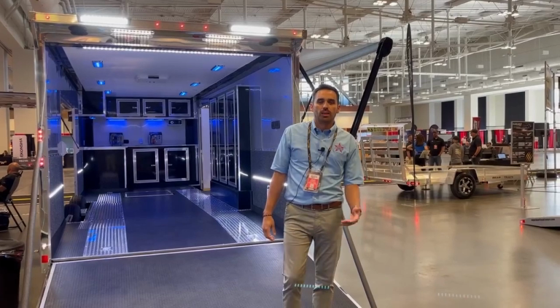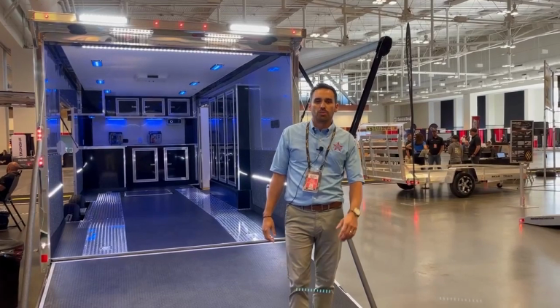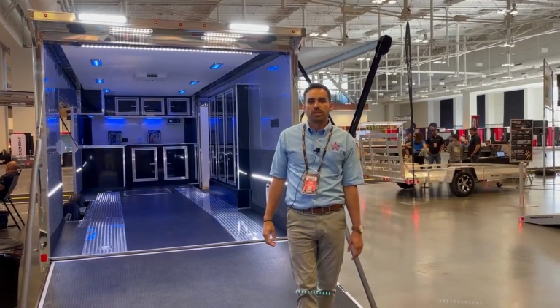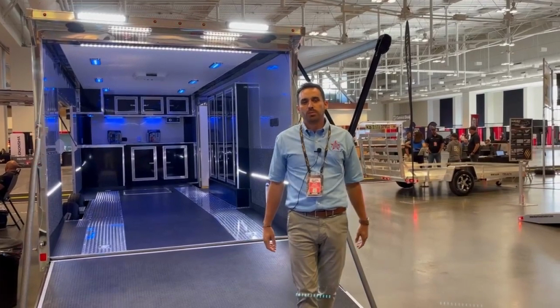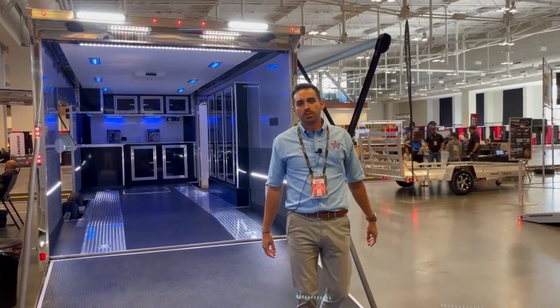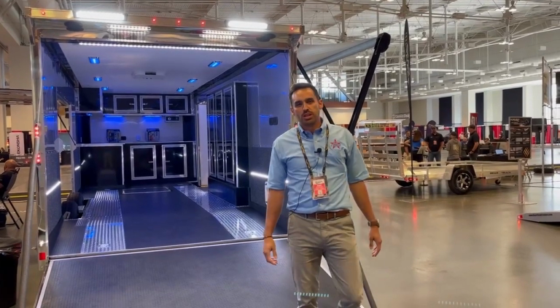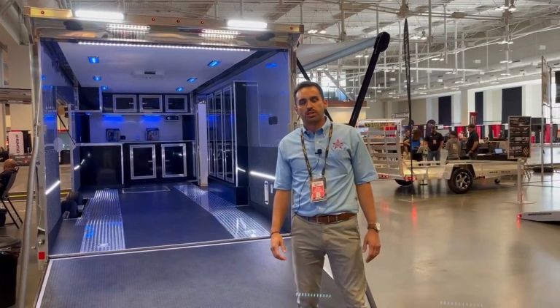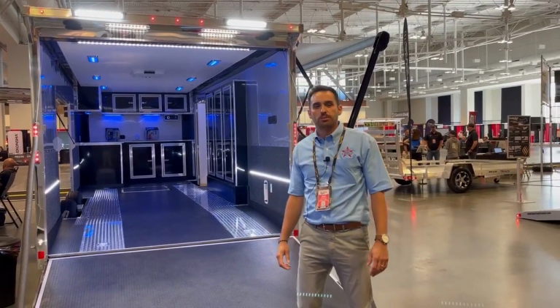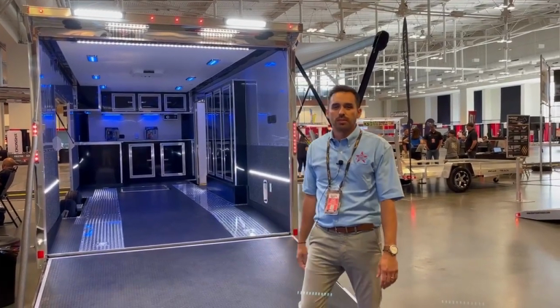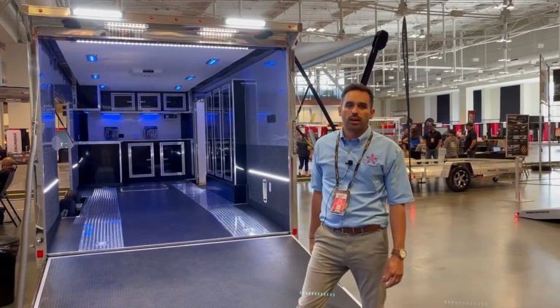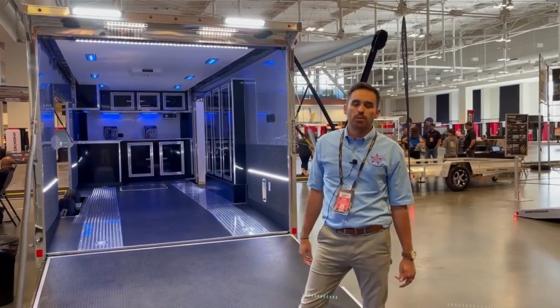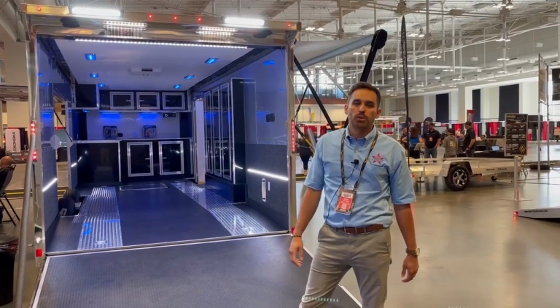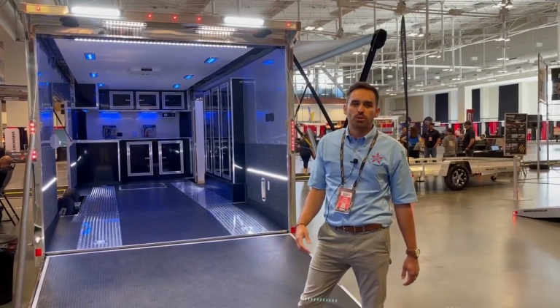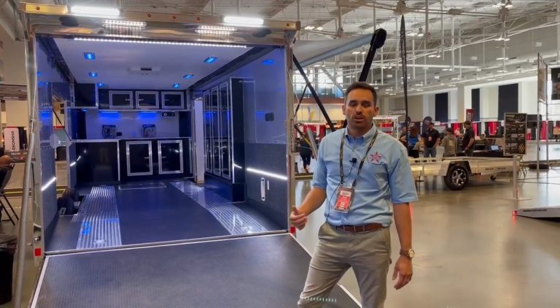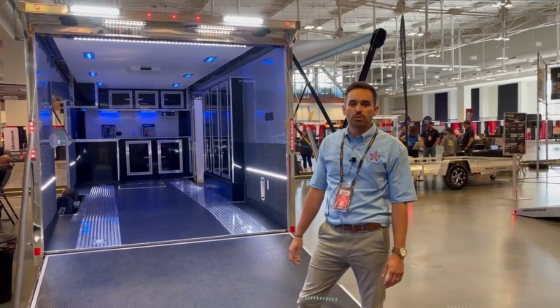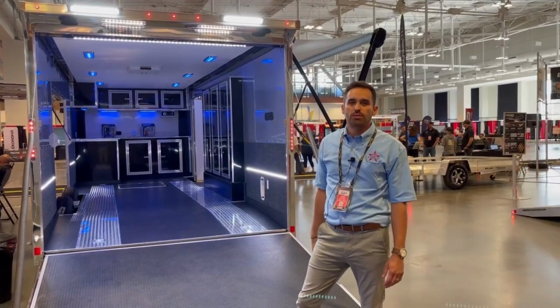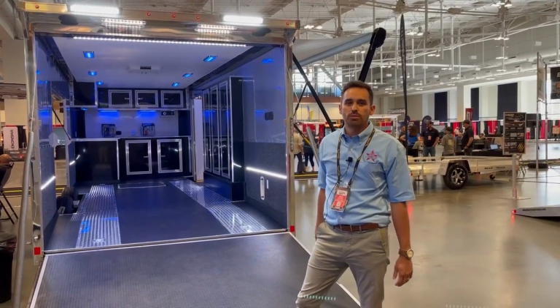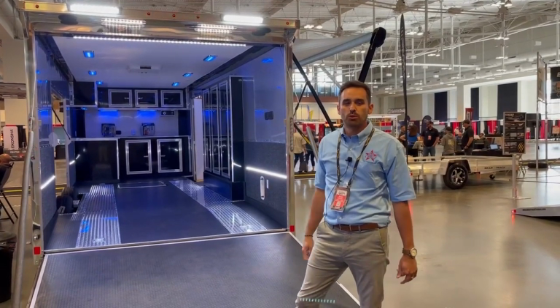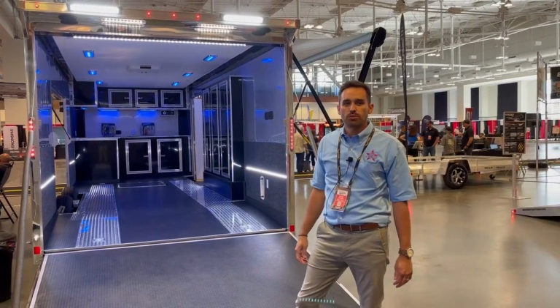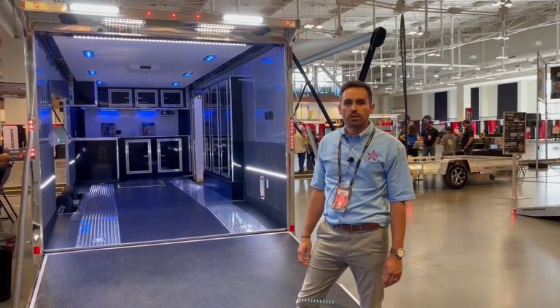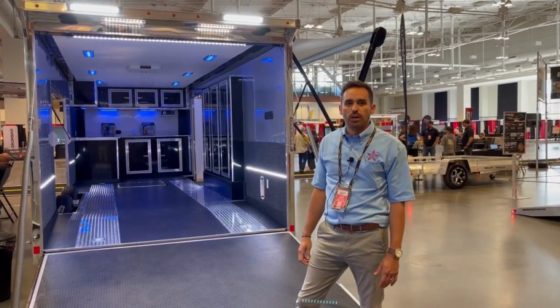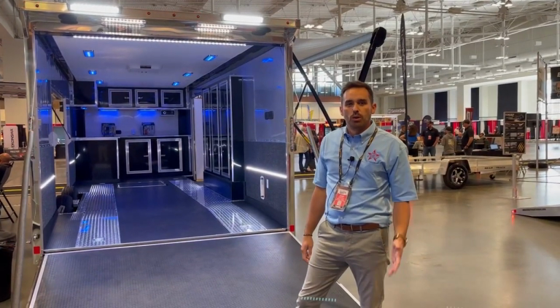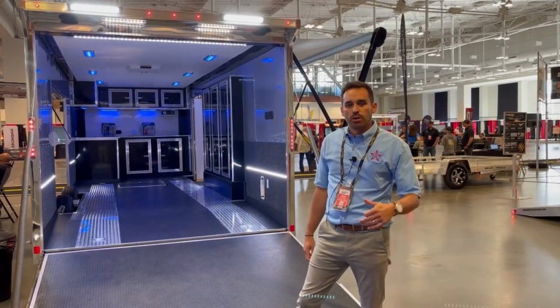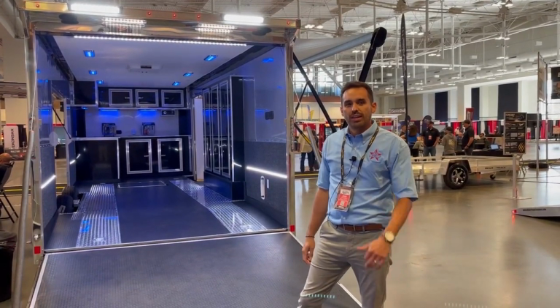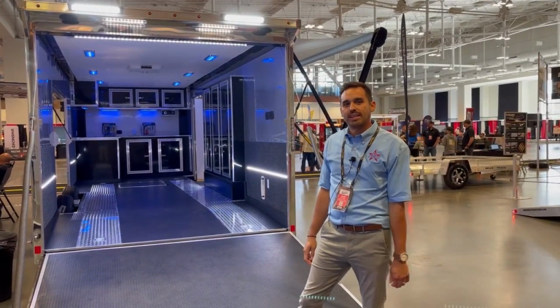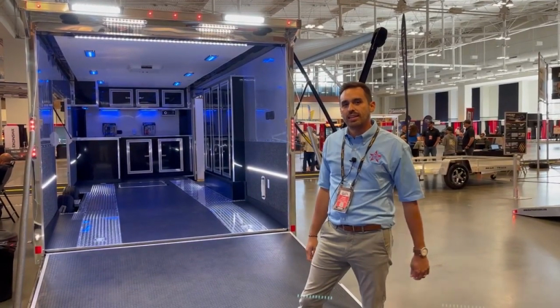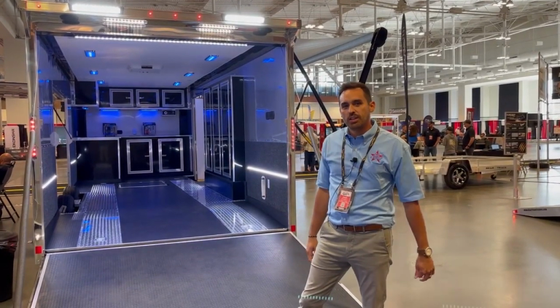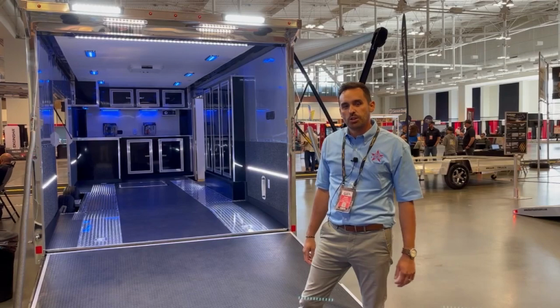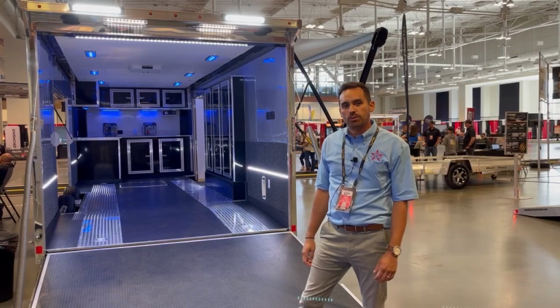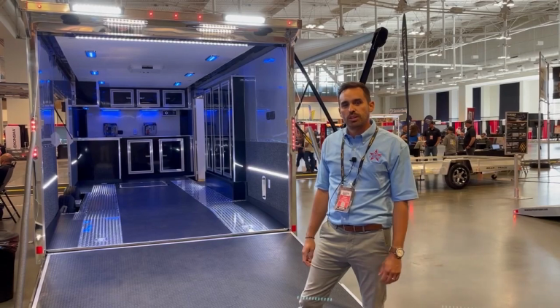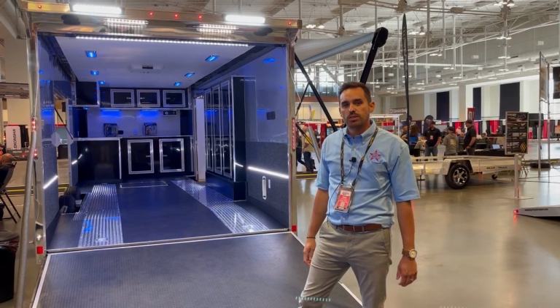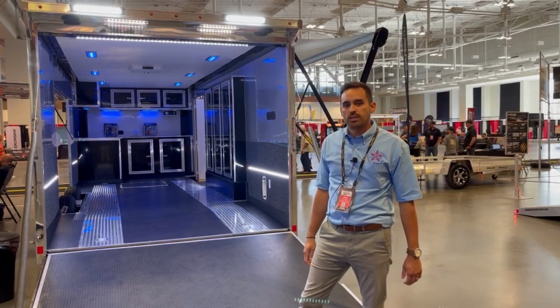Hello everybody, my name is Josh Schutzel. I'm with U.S. Cargo, Division of Forest River. We're here at the NATDA show in Nashville, Tennessee.